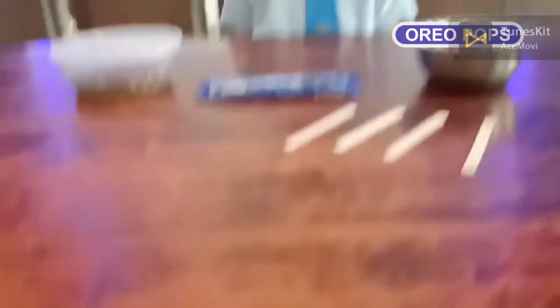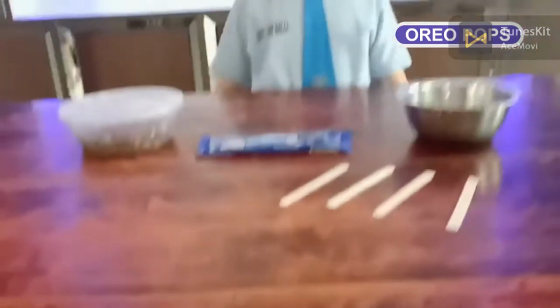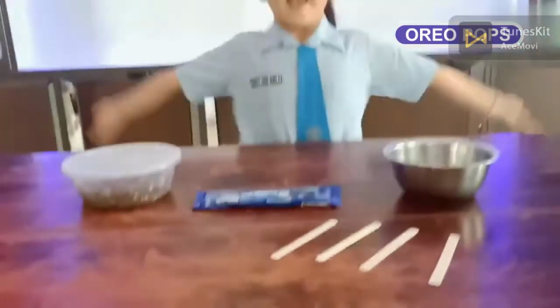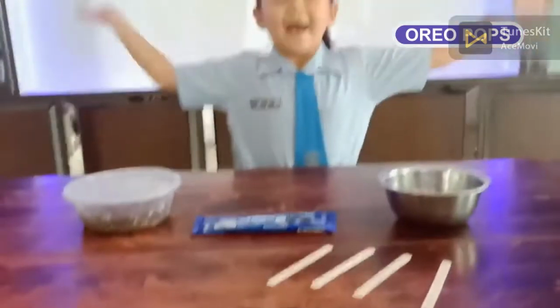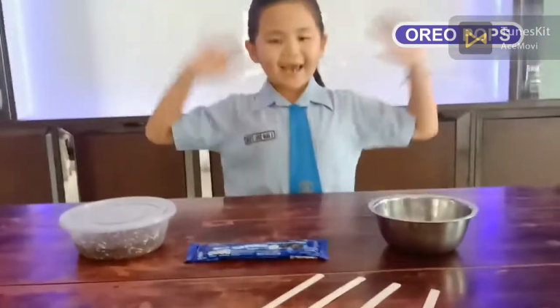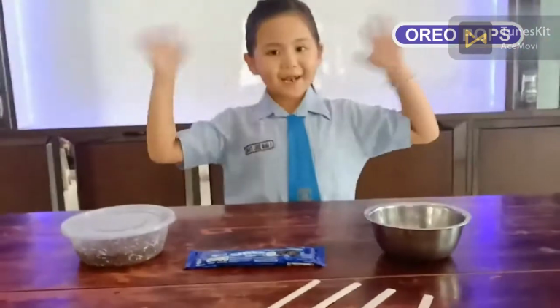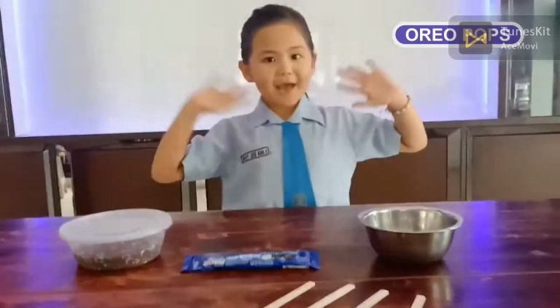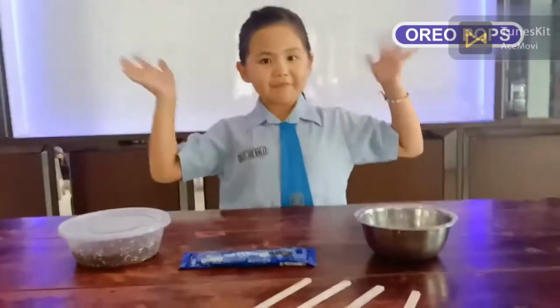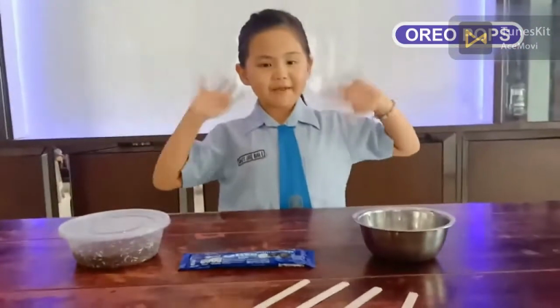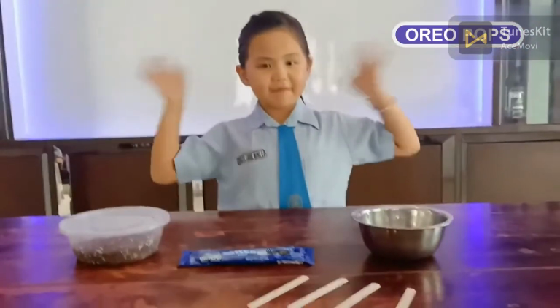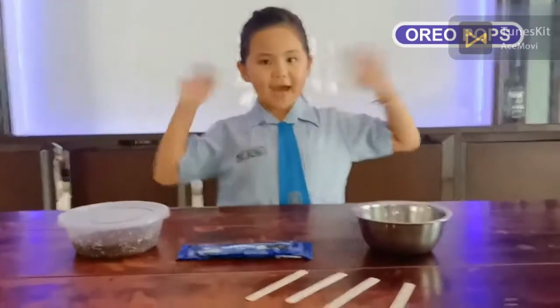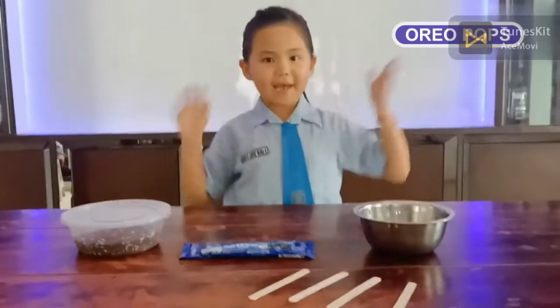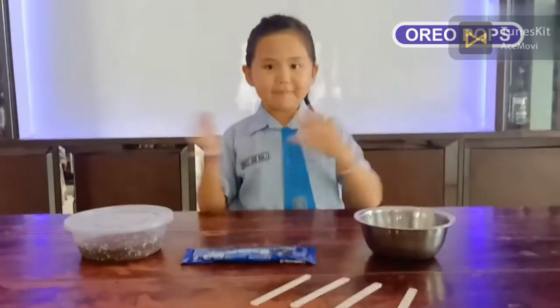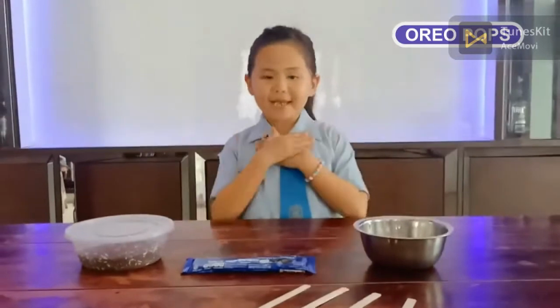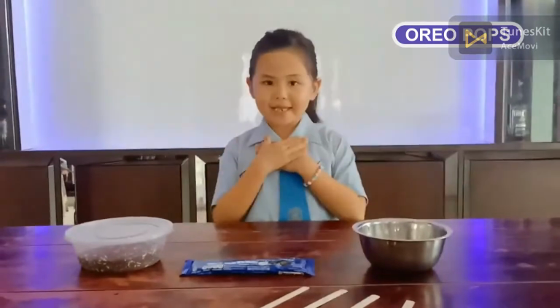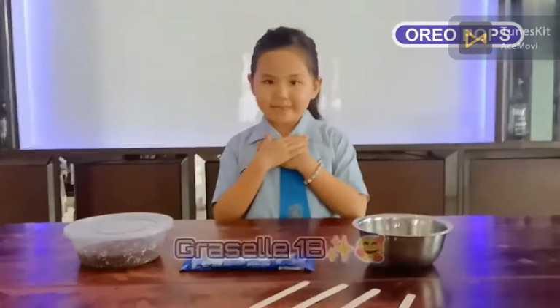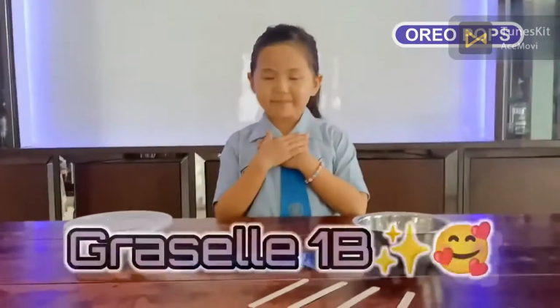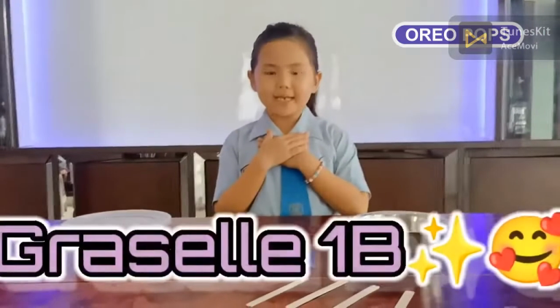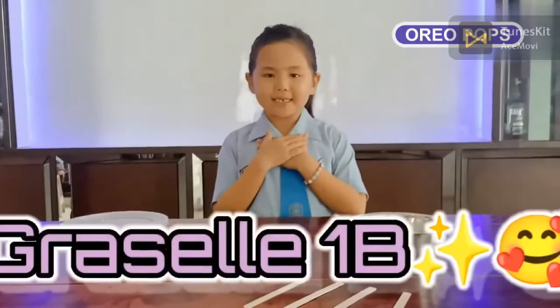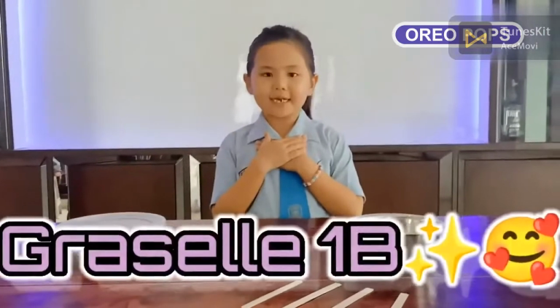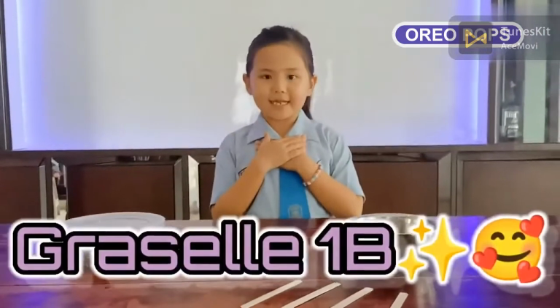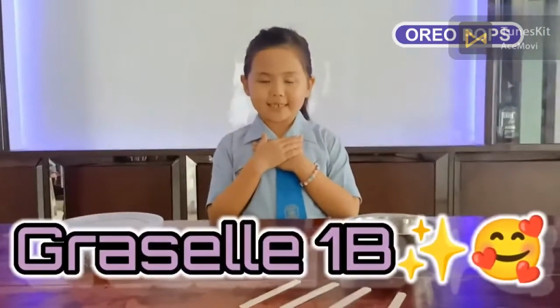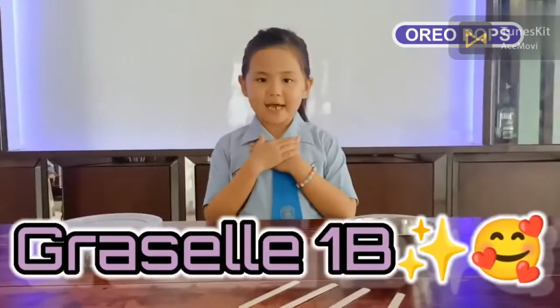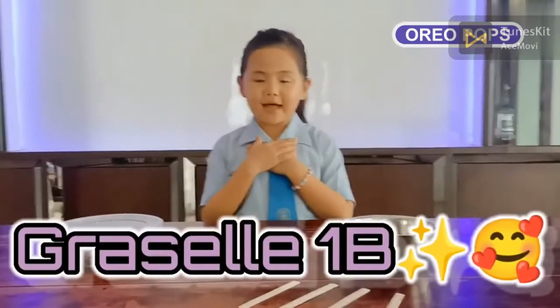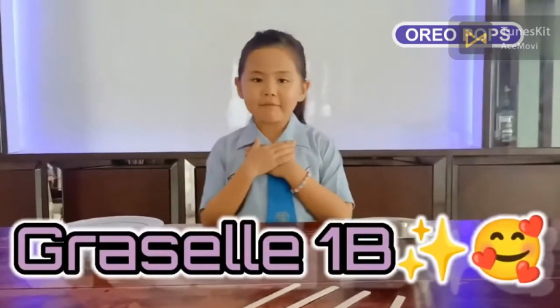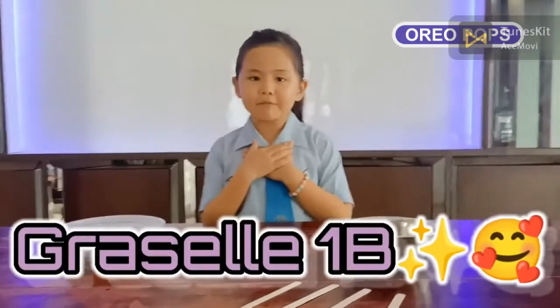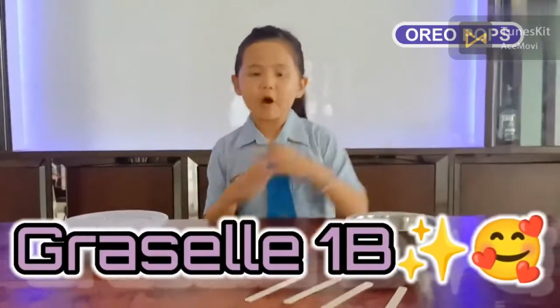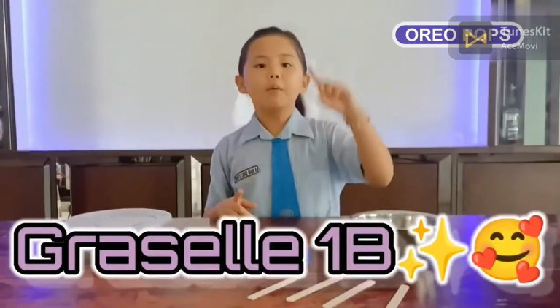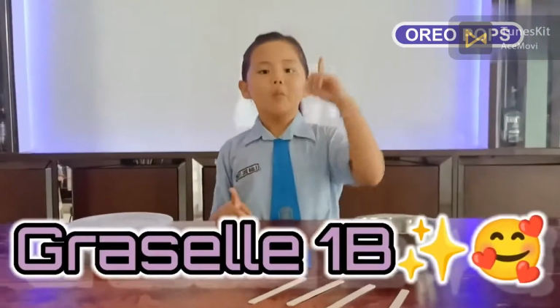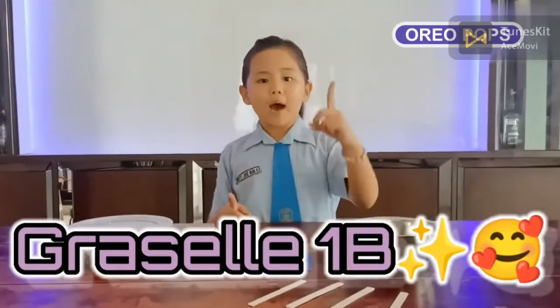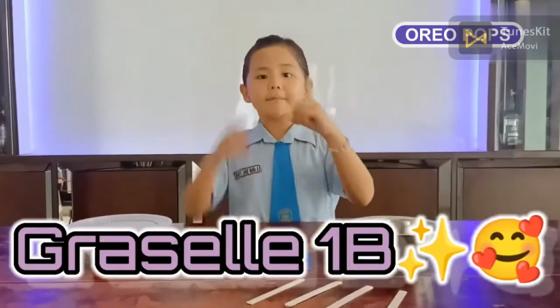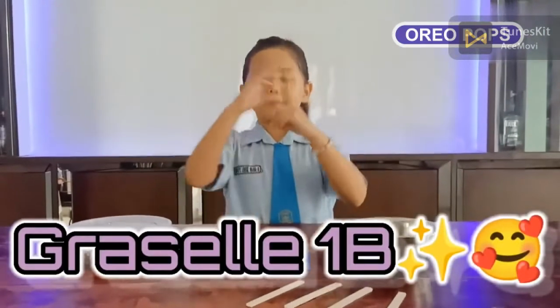Hello everyone! My name is Graza. I'm from 1D.